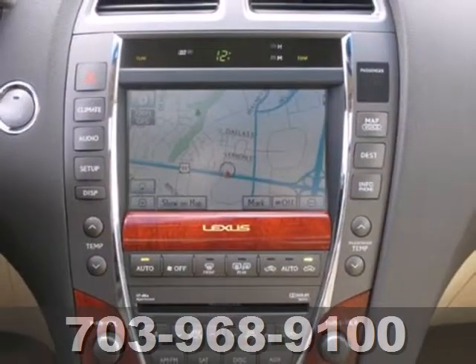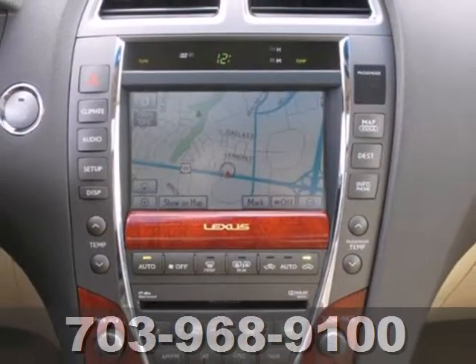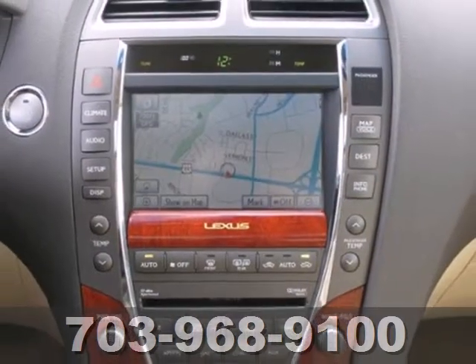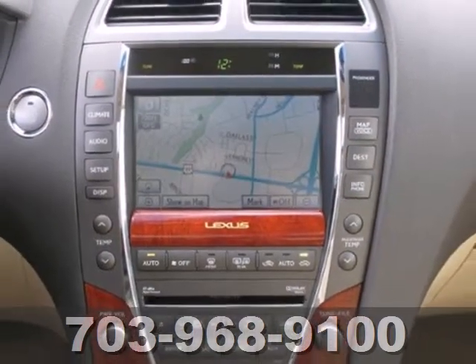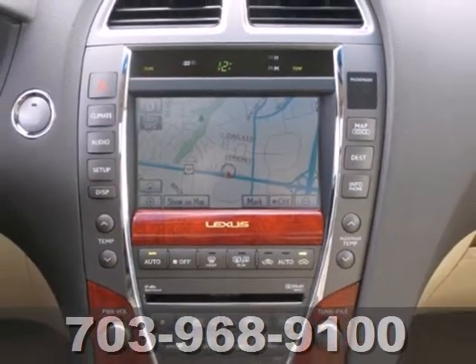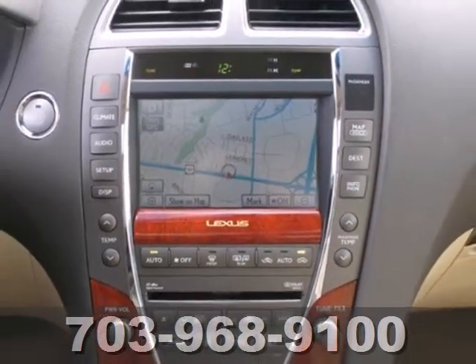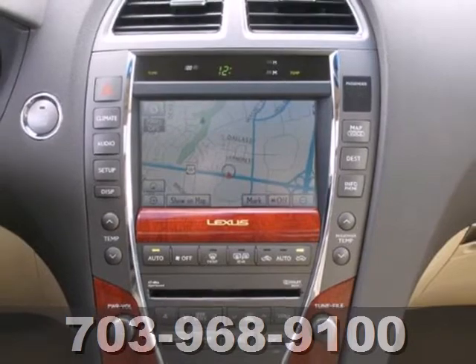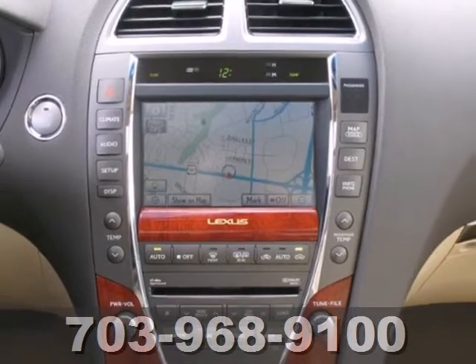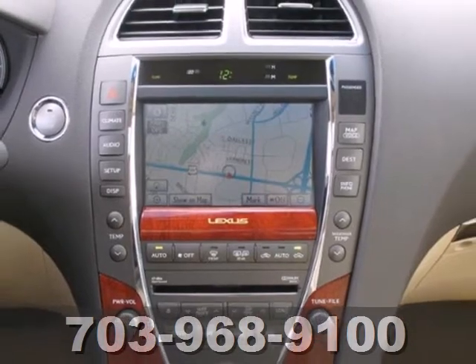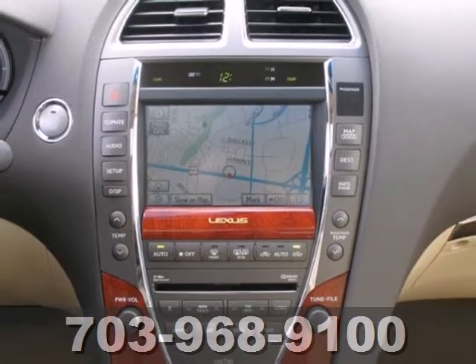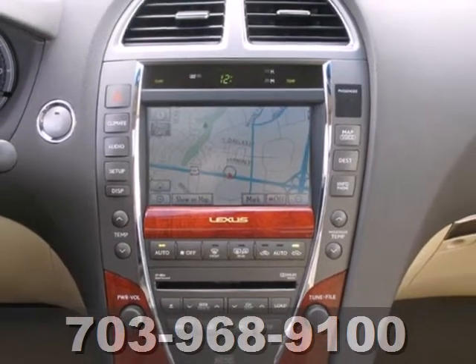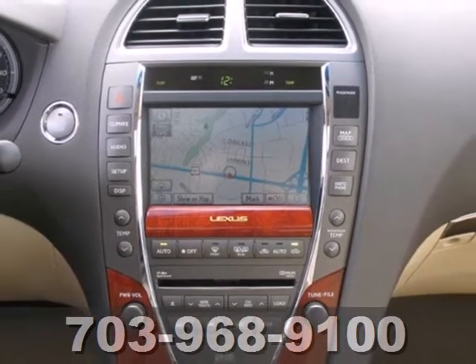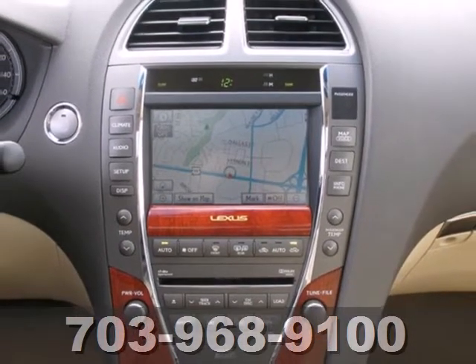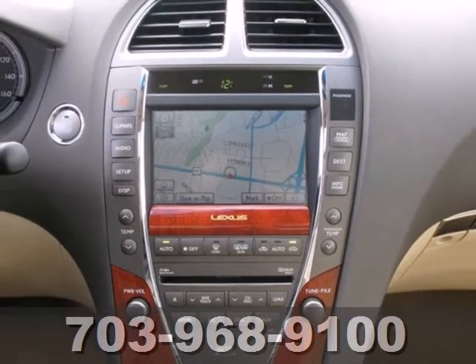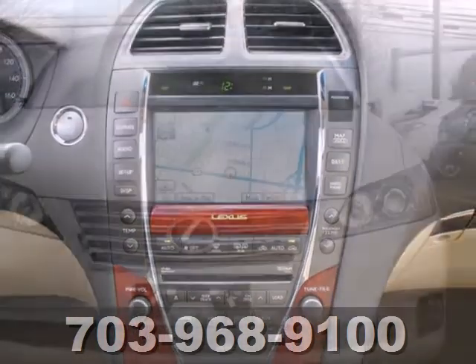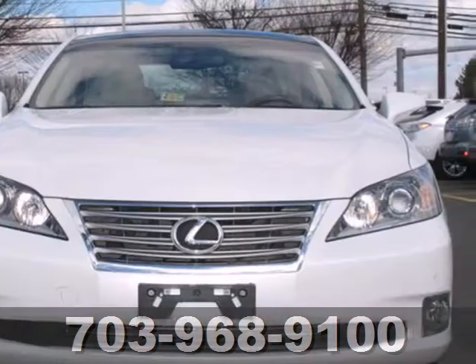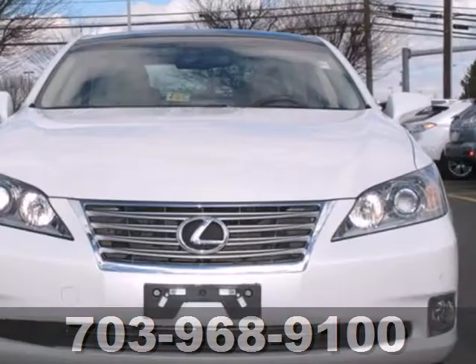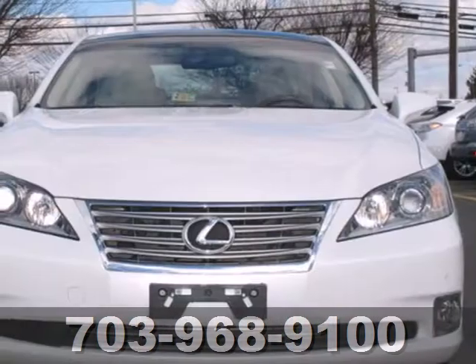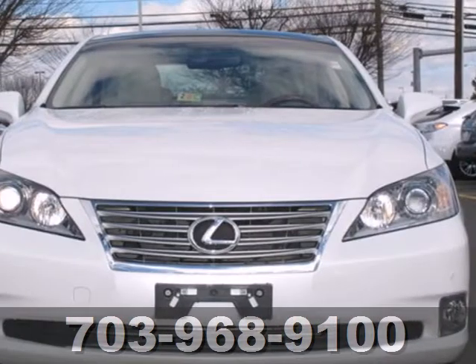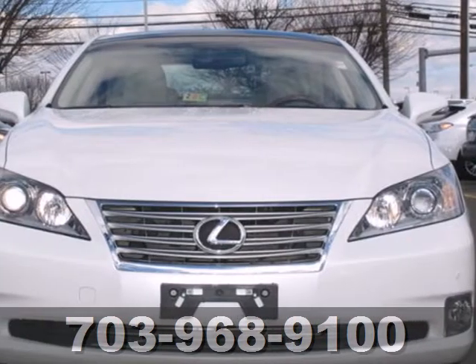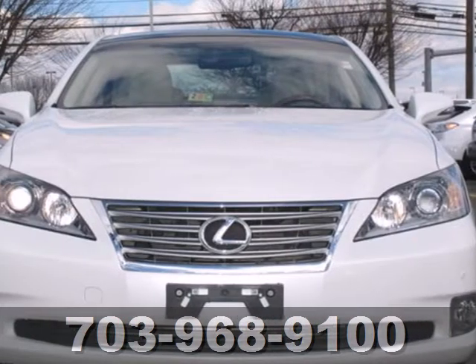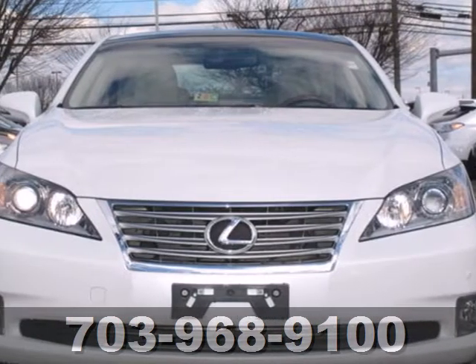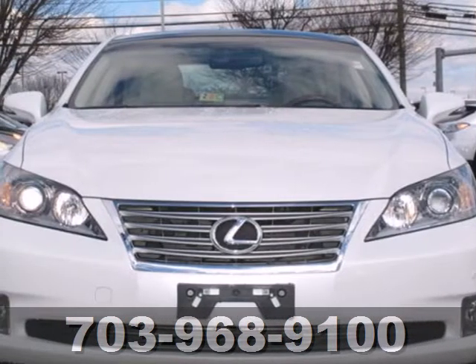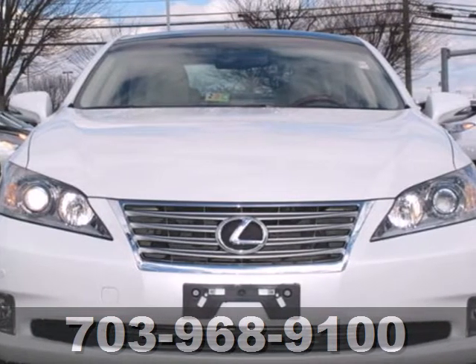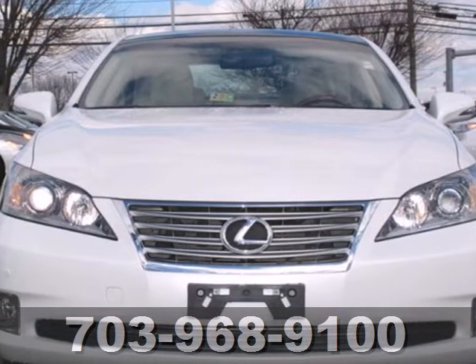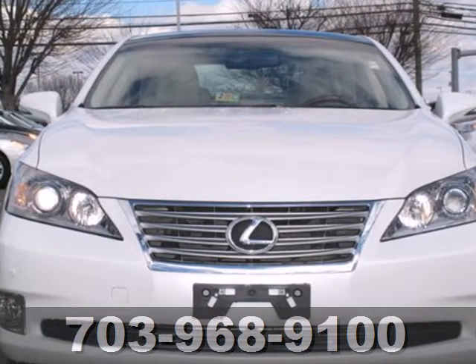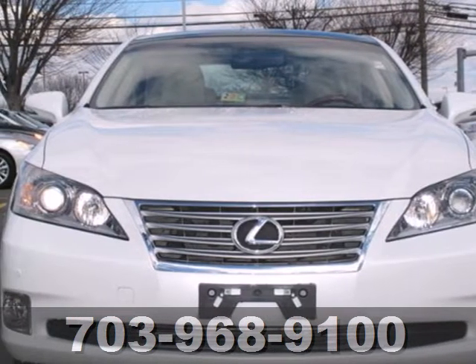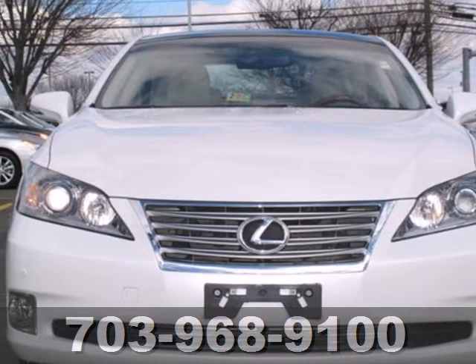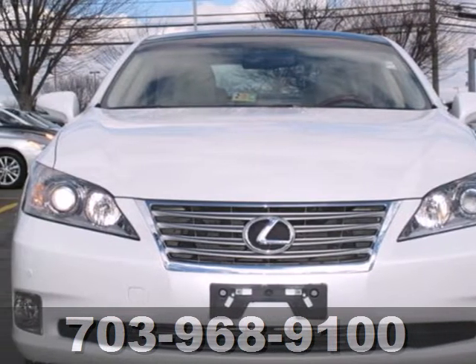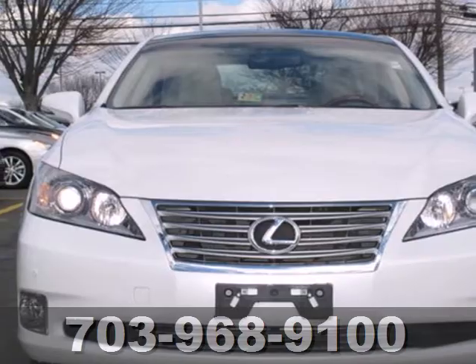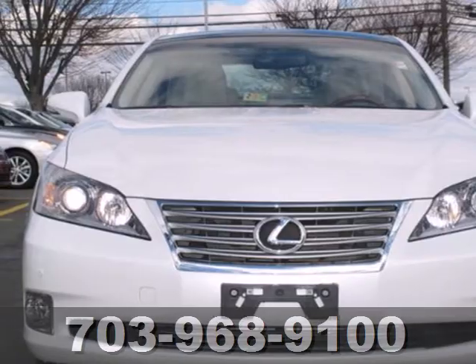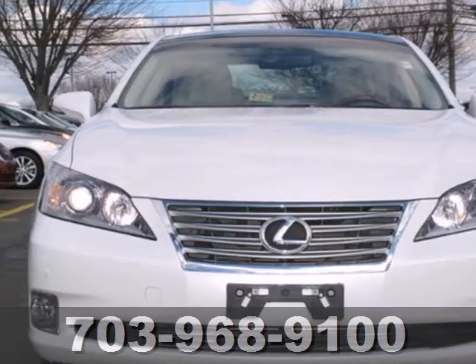With a supple ride and gorgeous interior, the Lexus ES350 is the ultimate in luxury and comfort.